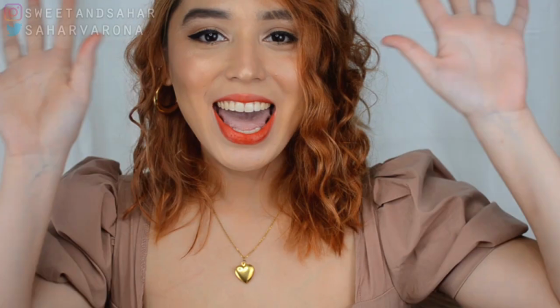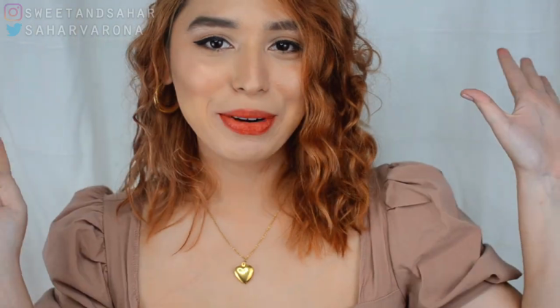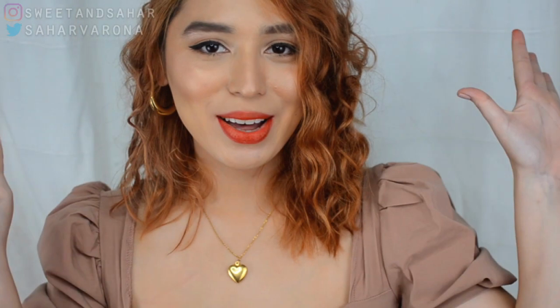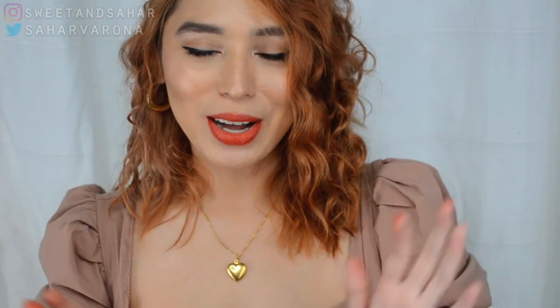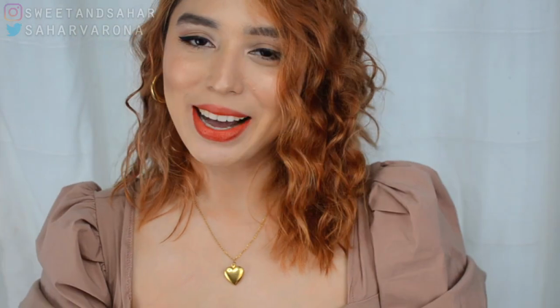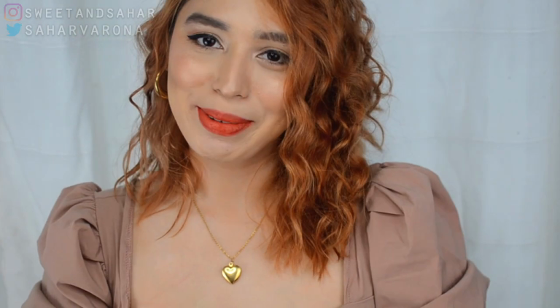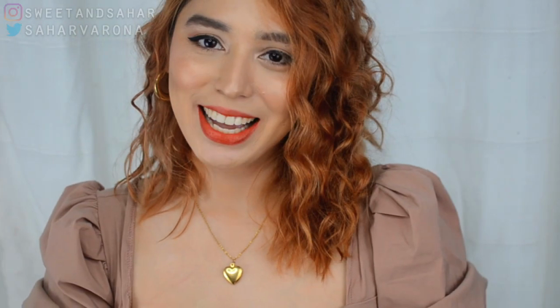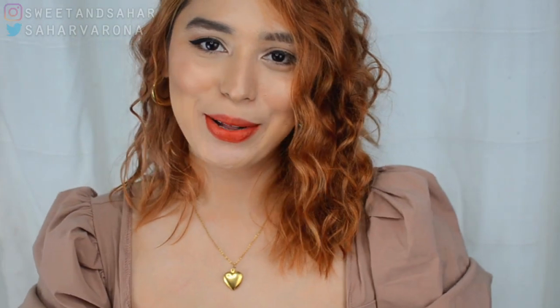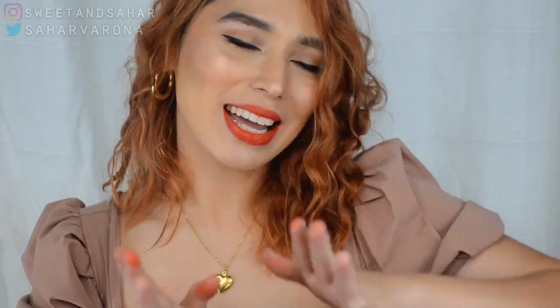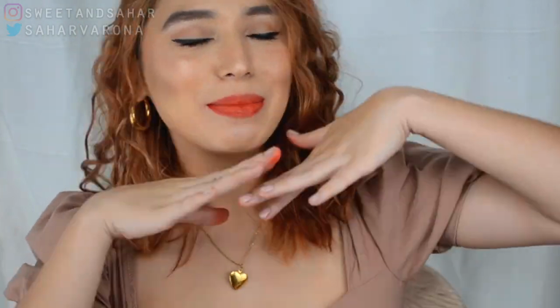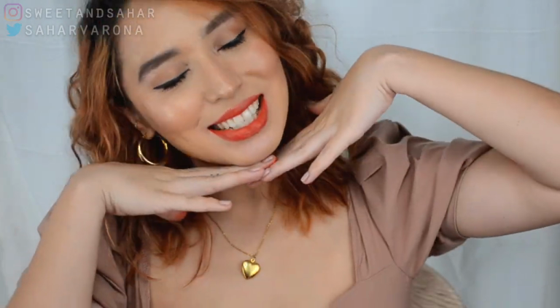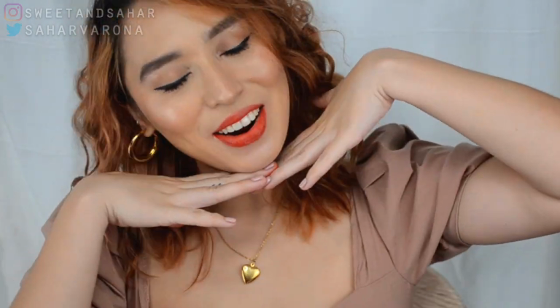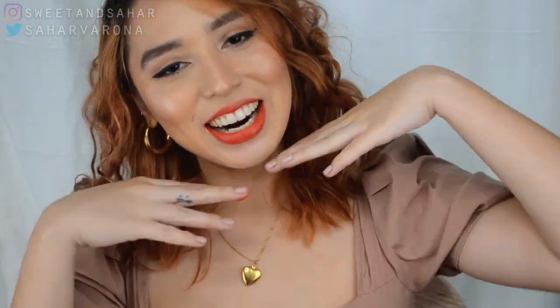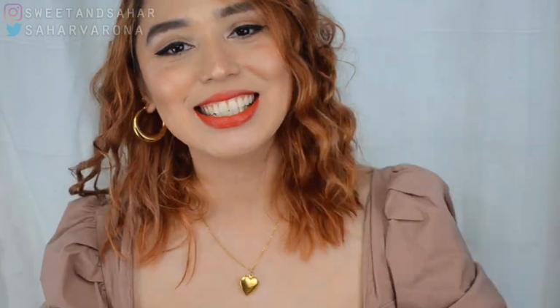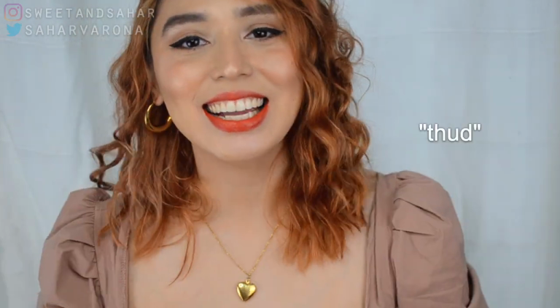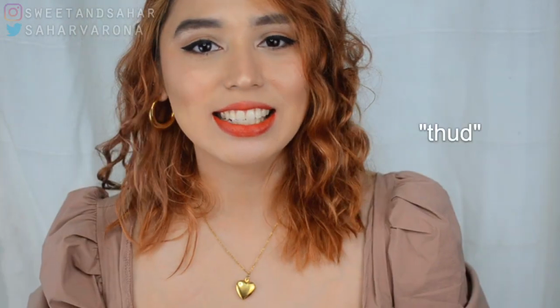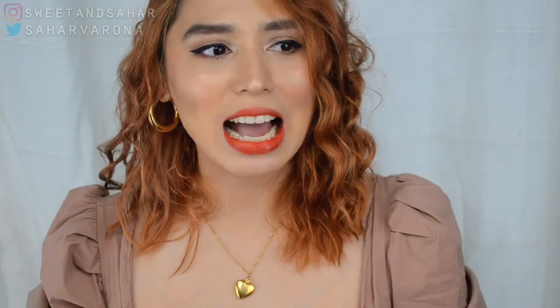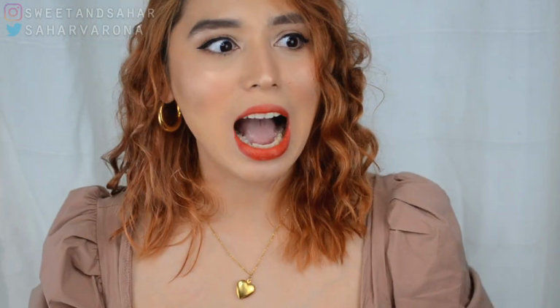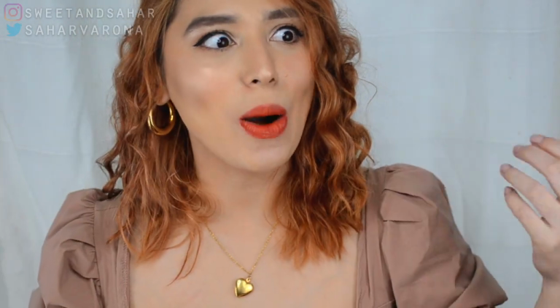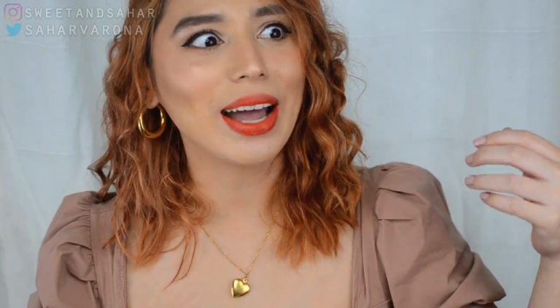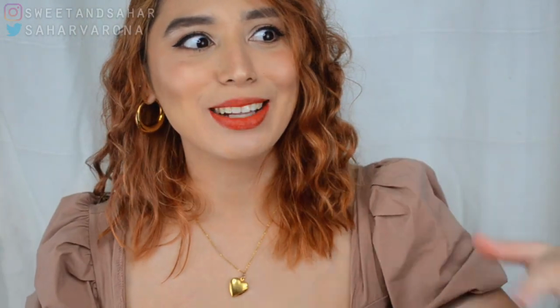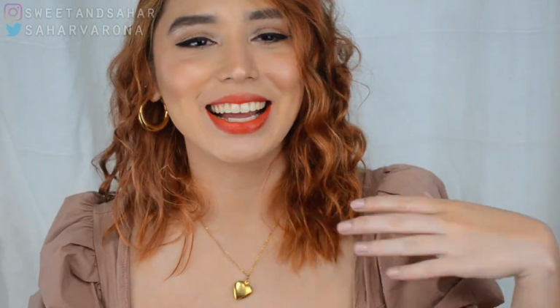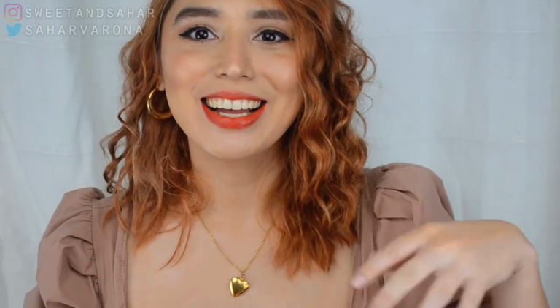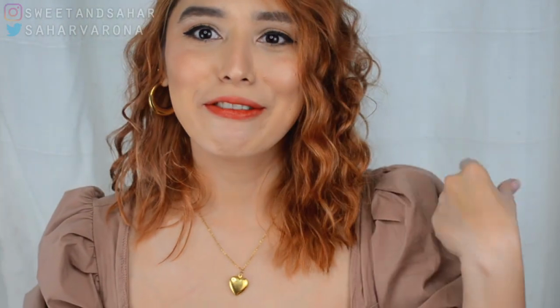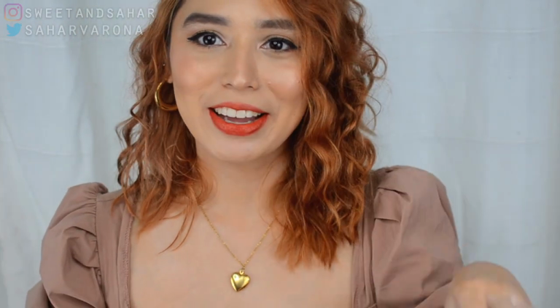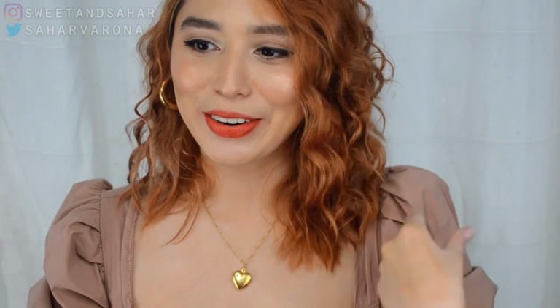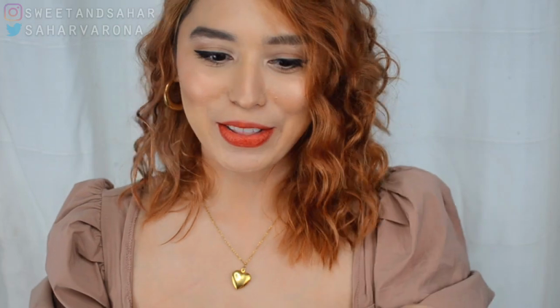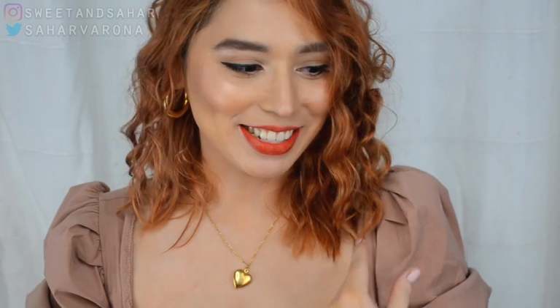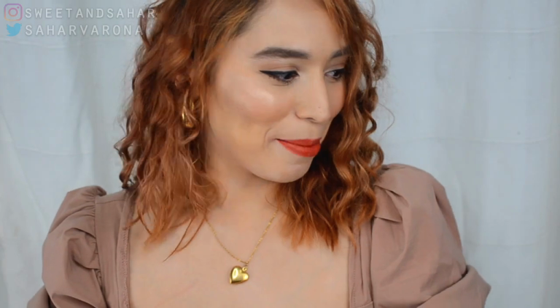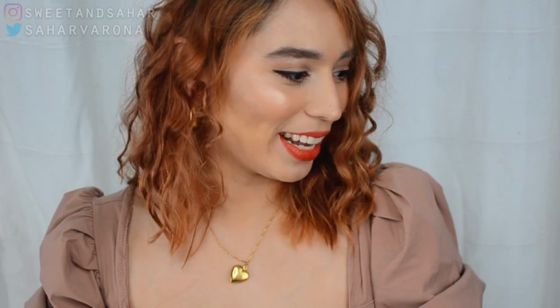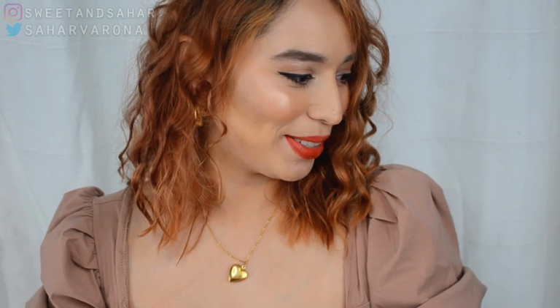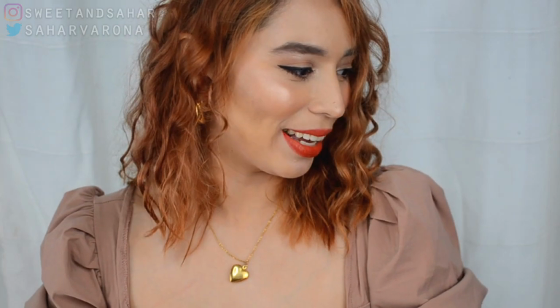Hey everyone! Welcome back to my channel. My name is Sakhar and today is... Ow! I hit my finger on the table next to me.